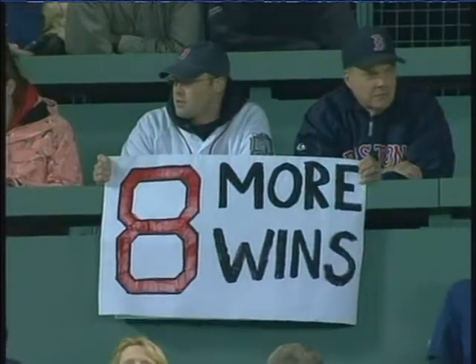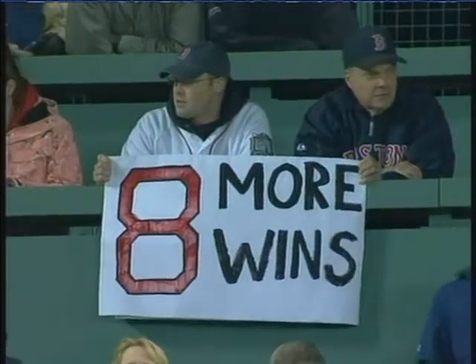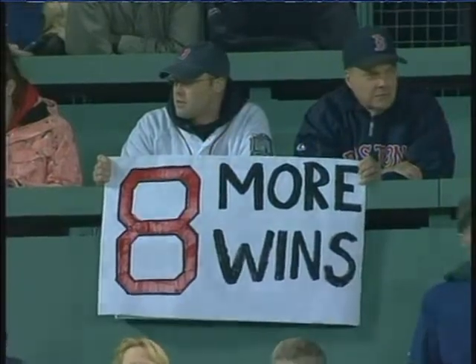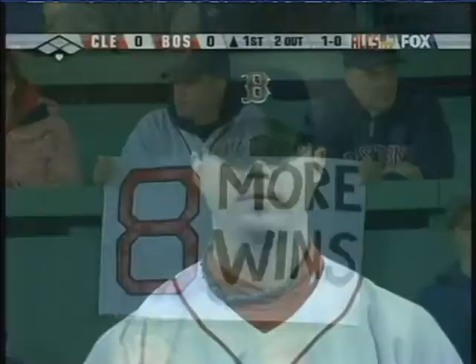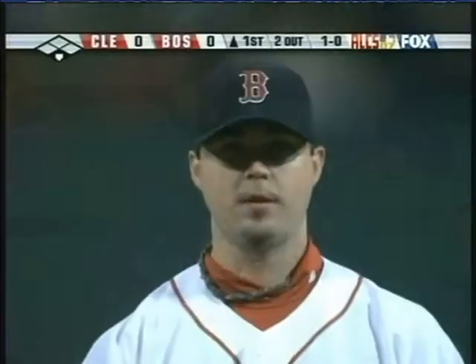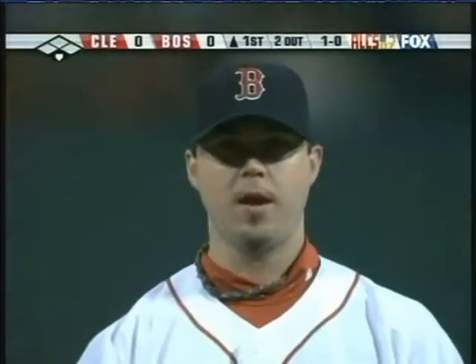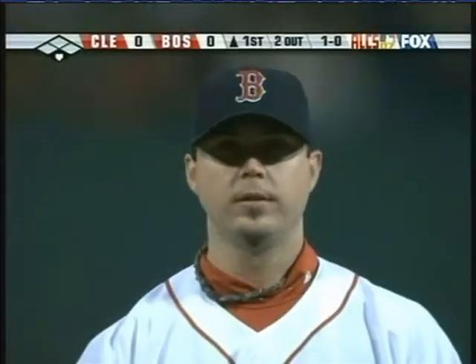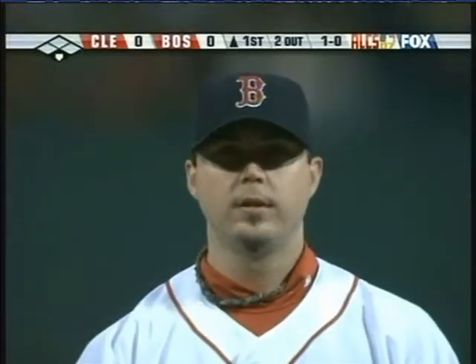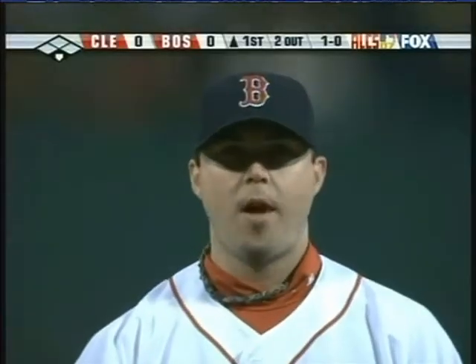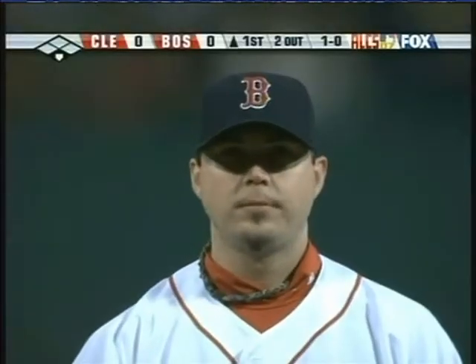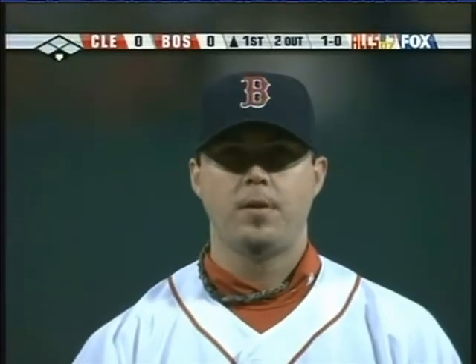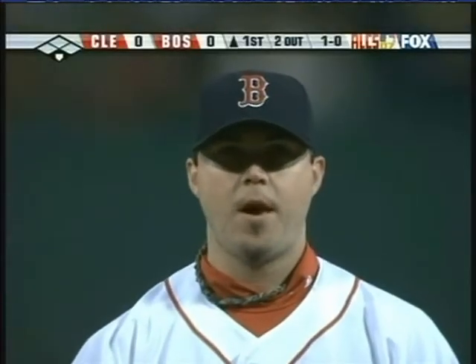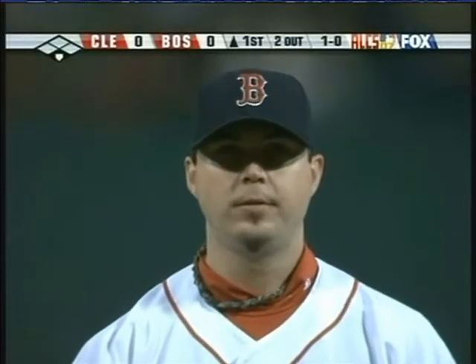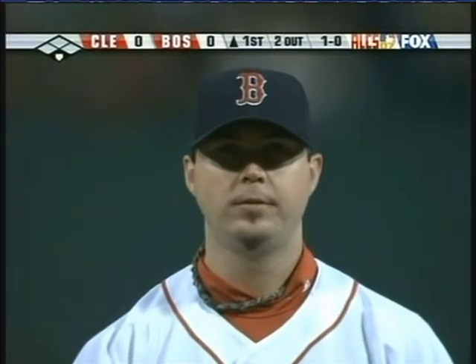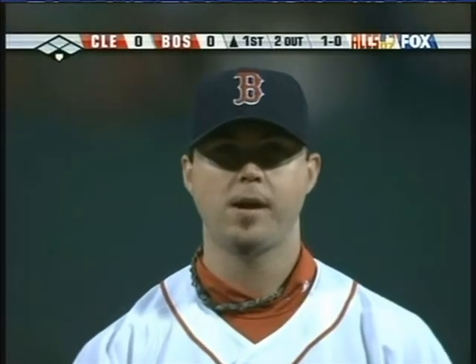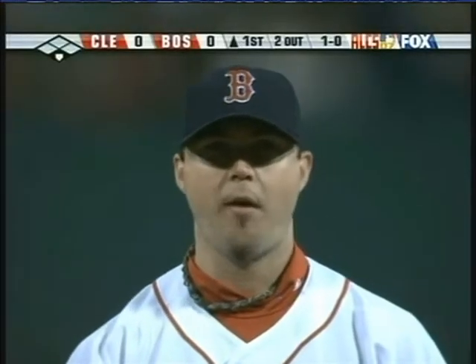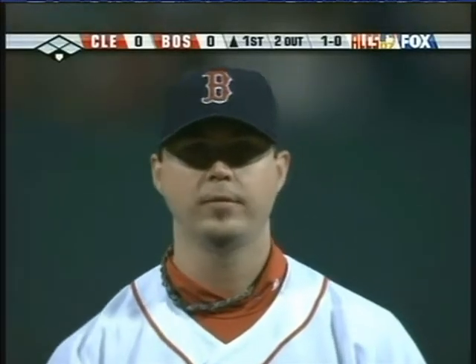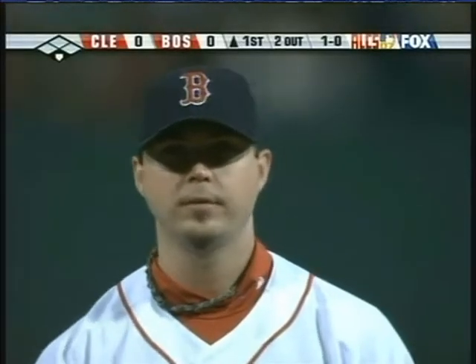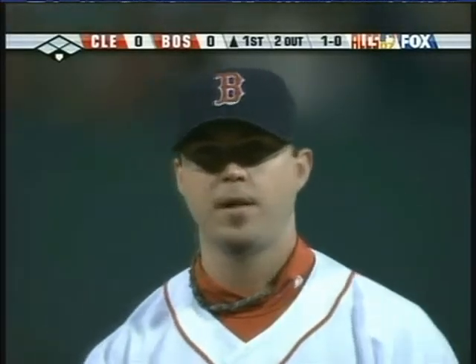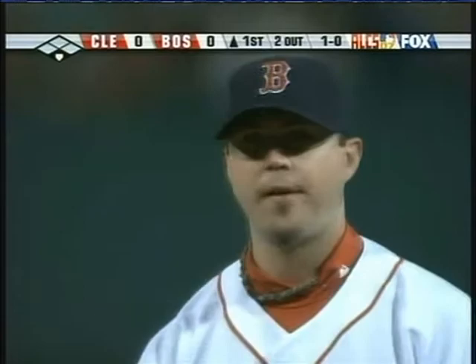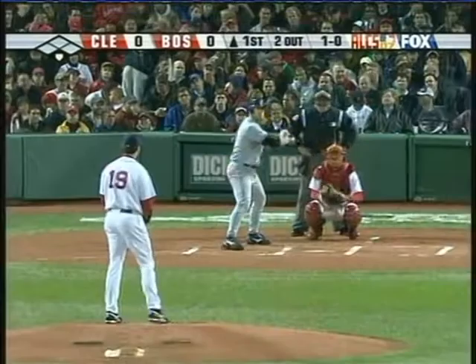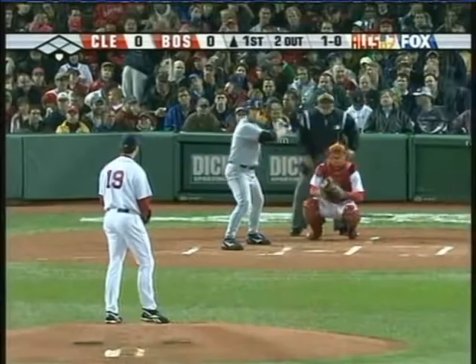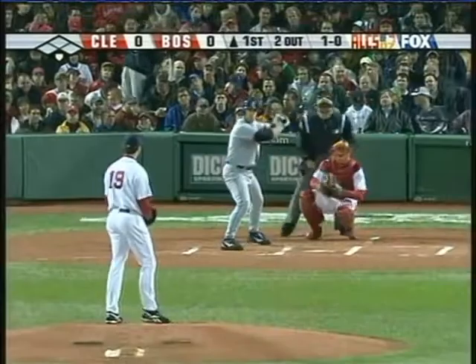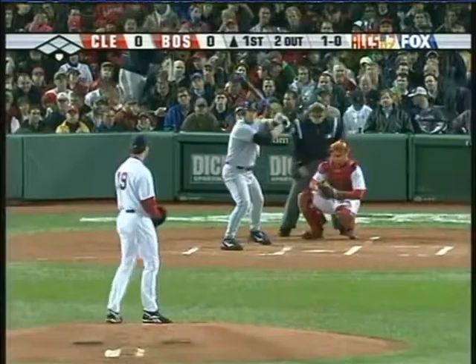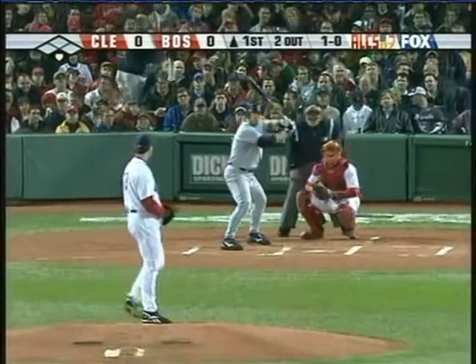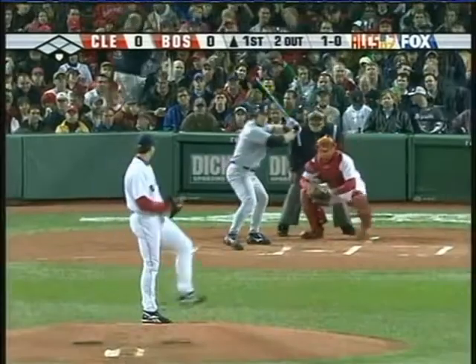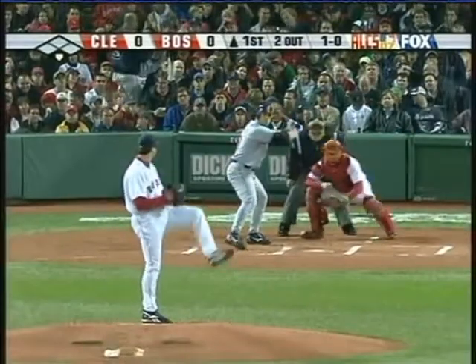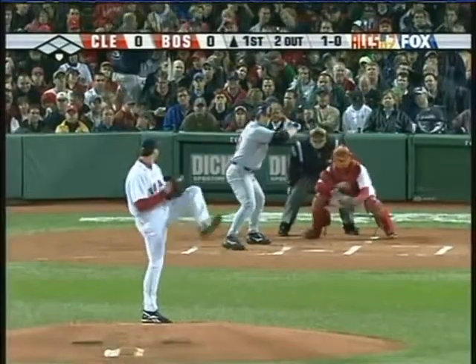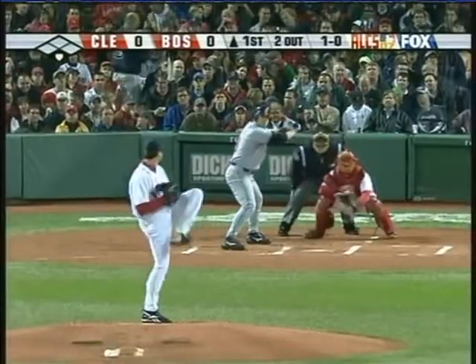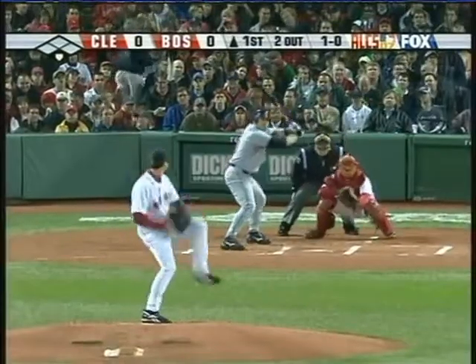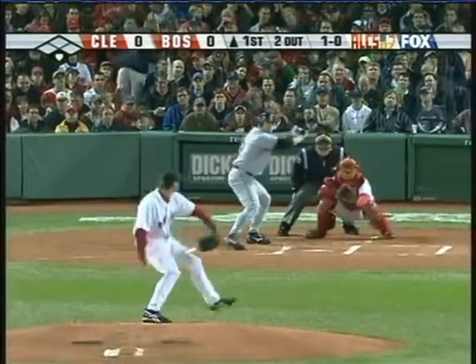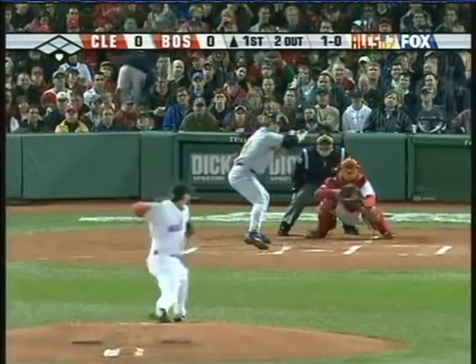Here we go. The Red Sox already starting the countdown at Fenway — need eight more wins. Here's a pretty good guy to have on the mound to get one of those.